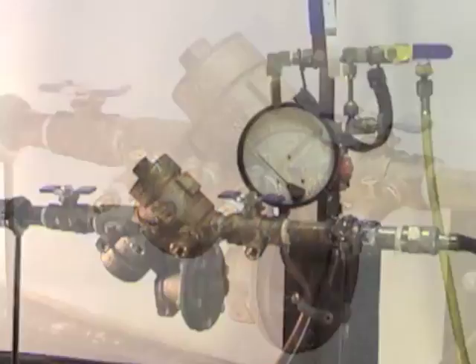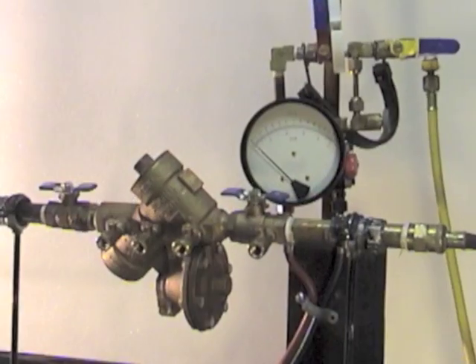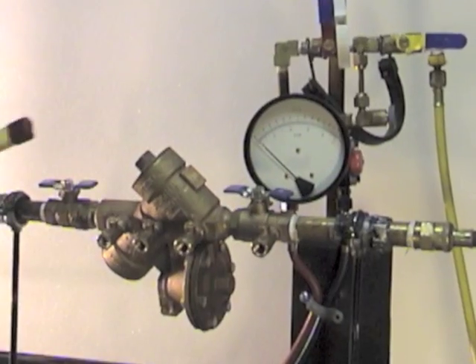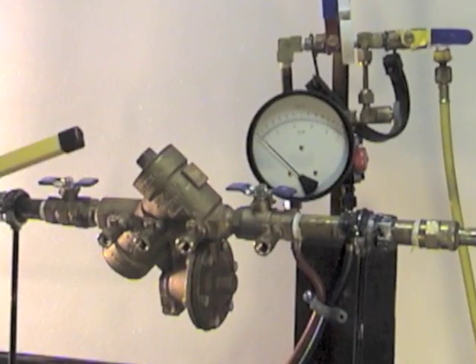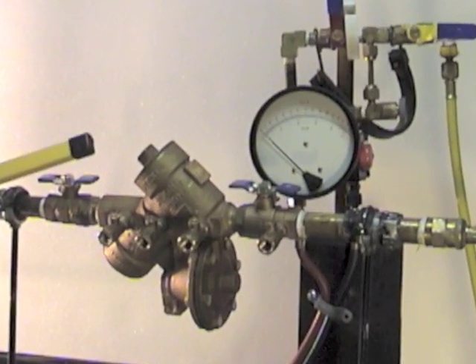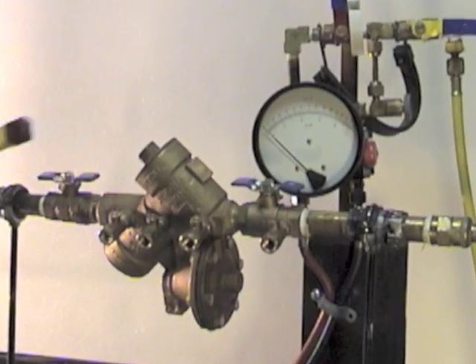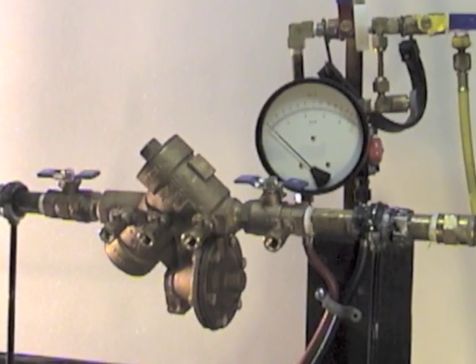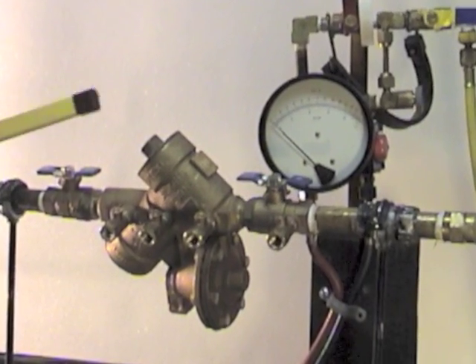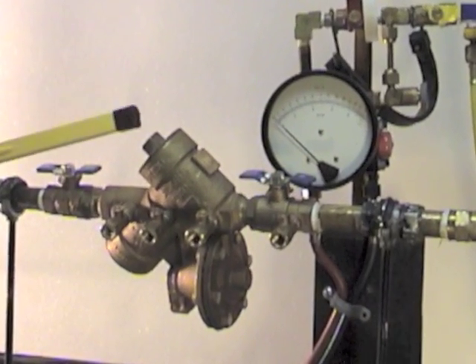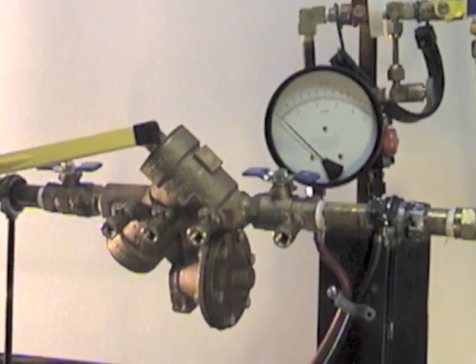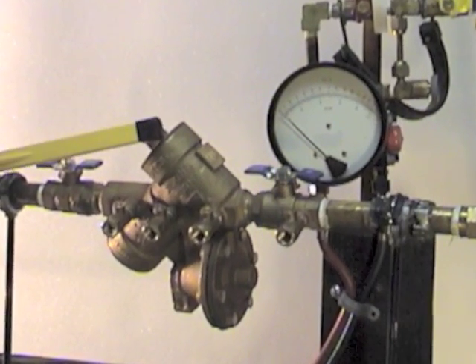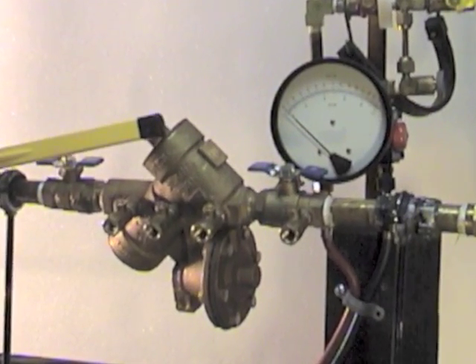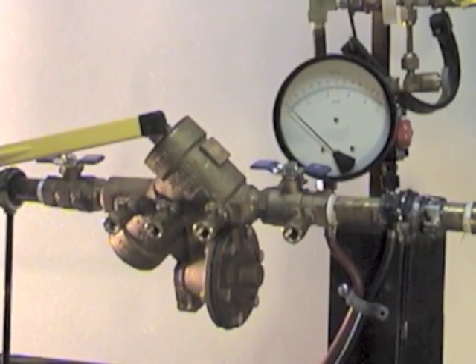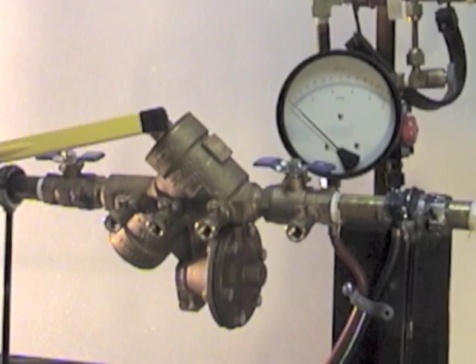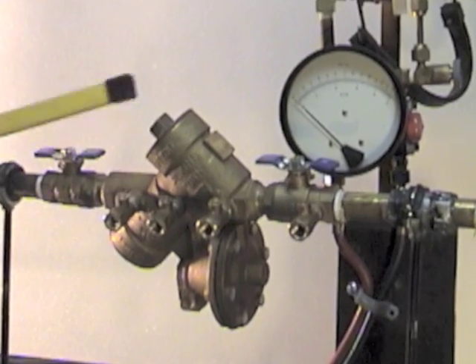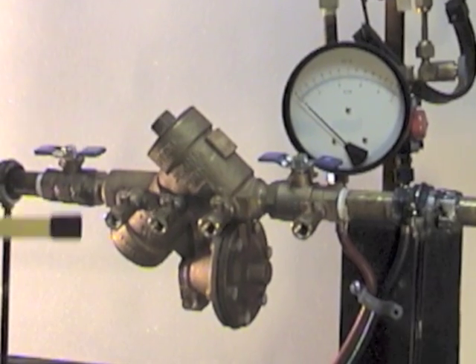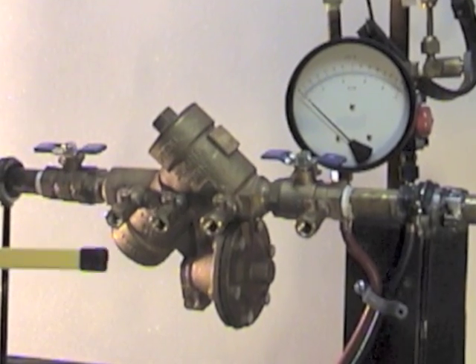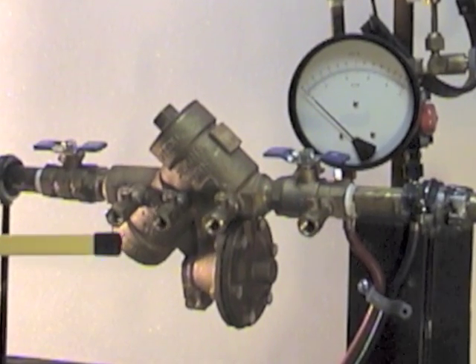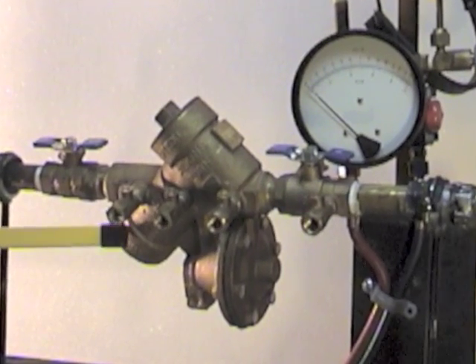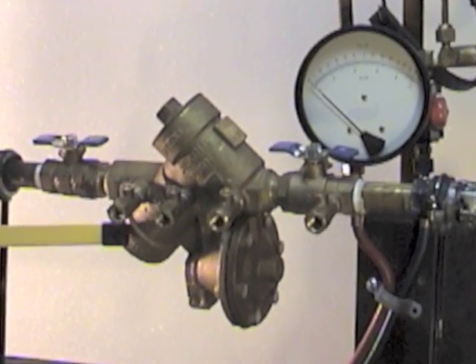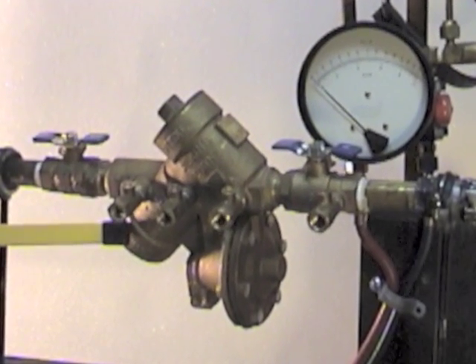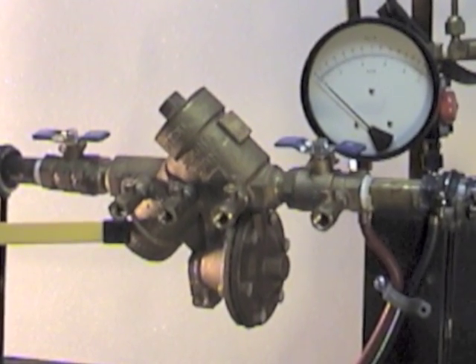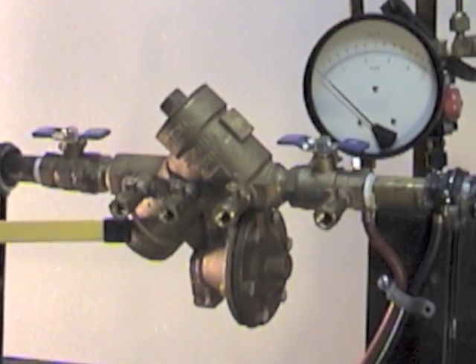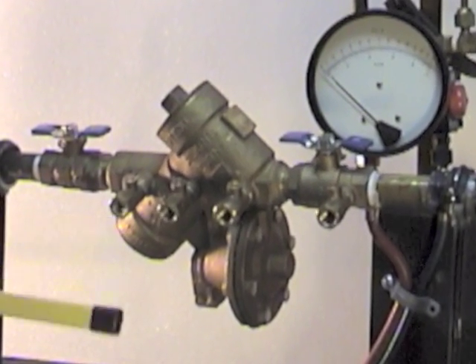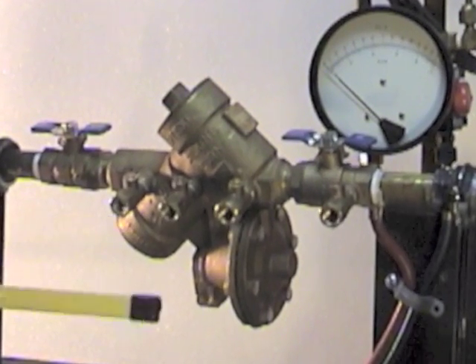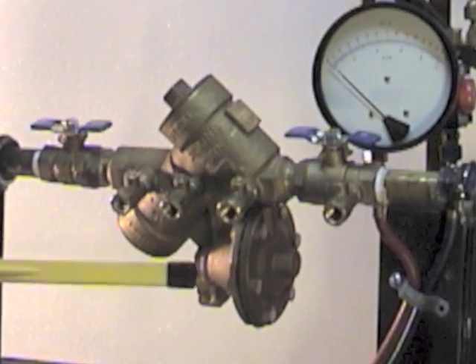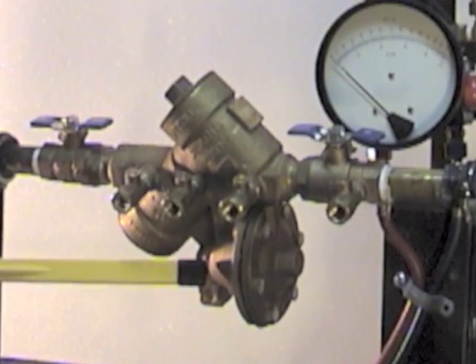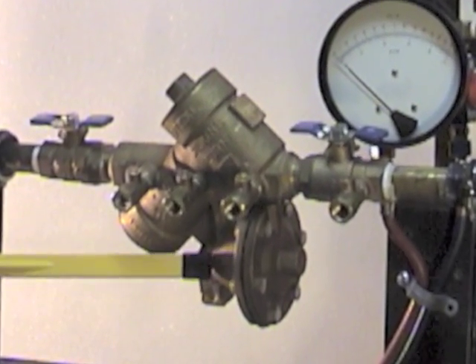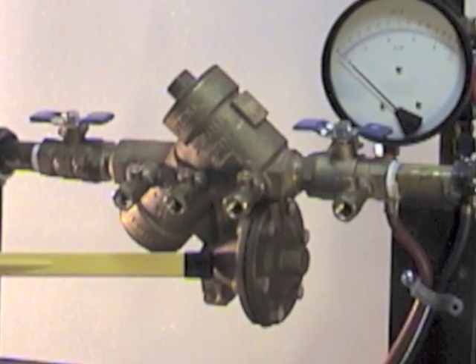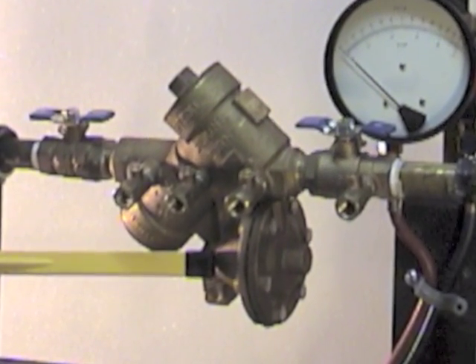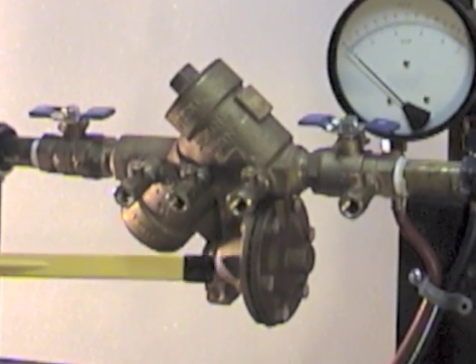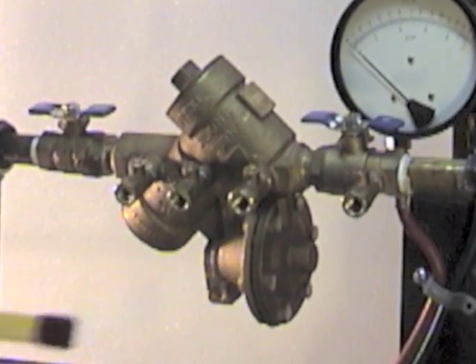It has two check valves — check valve number one and check valve number two — and it has a relief valve.